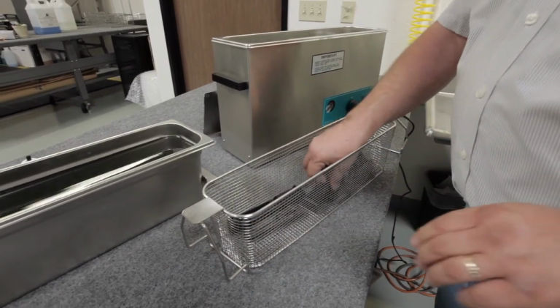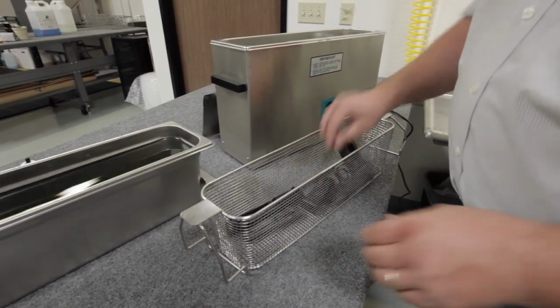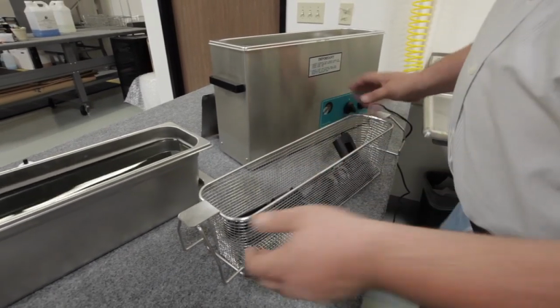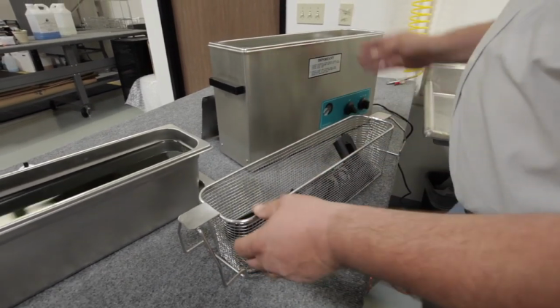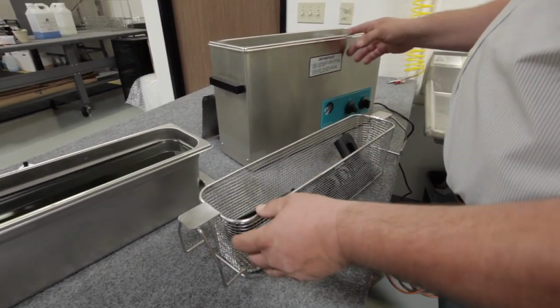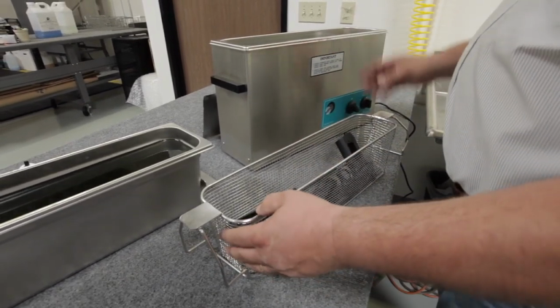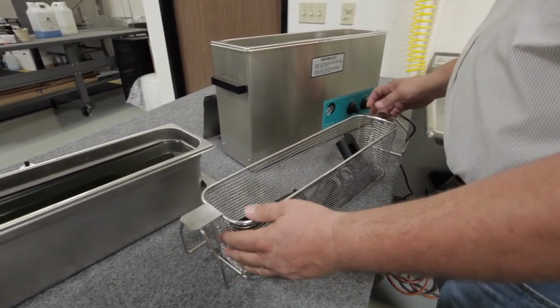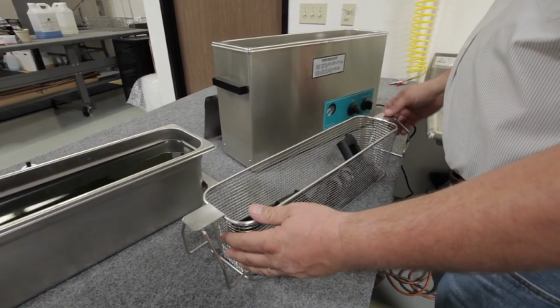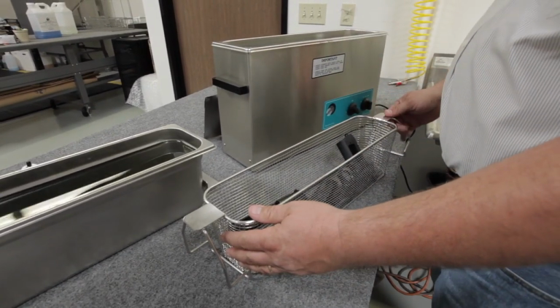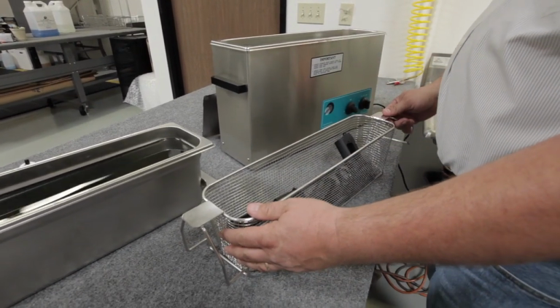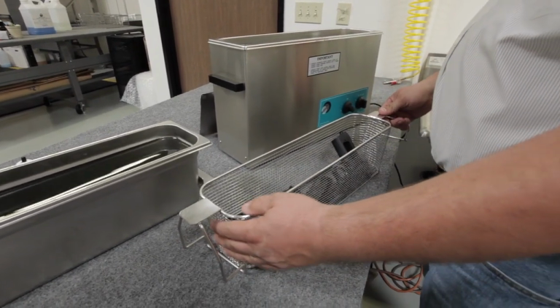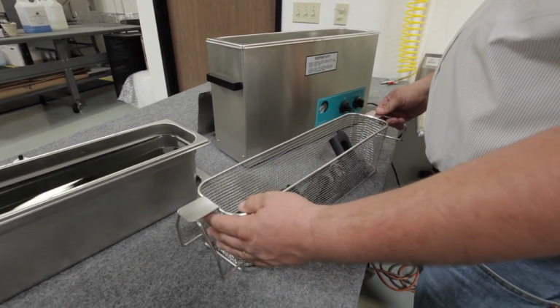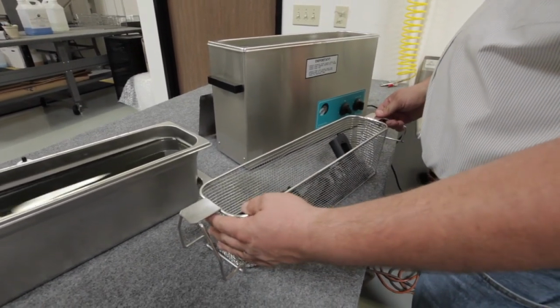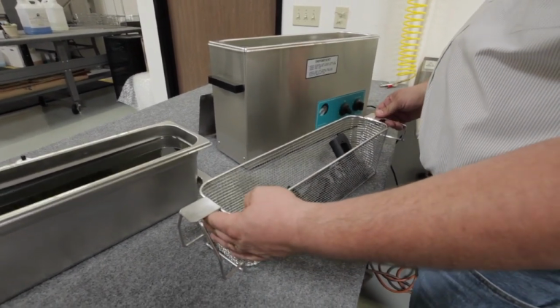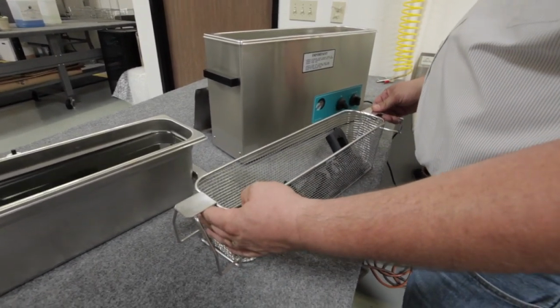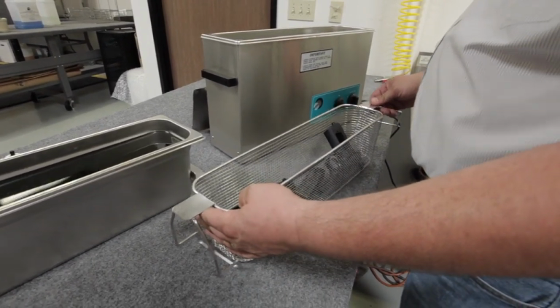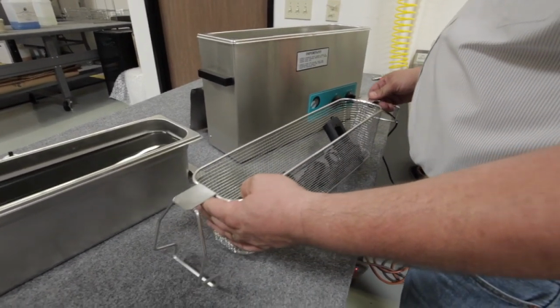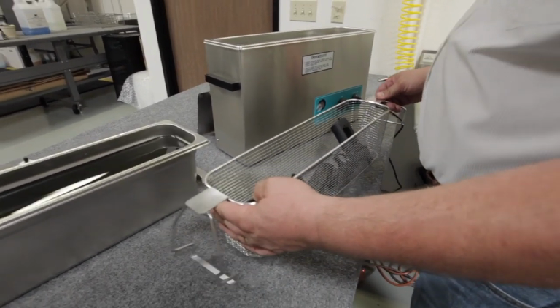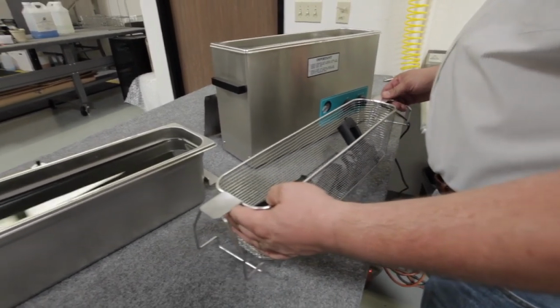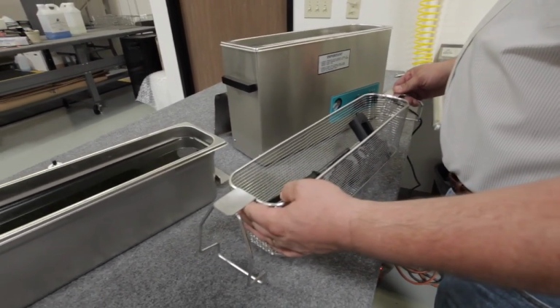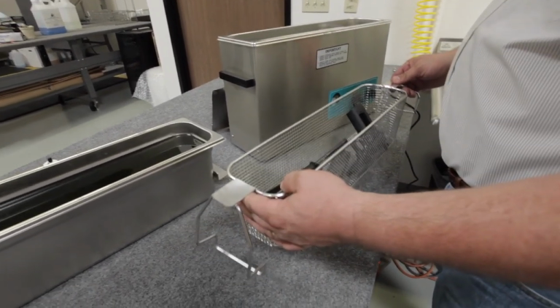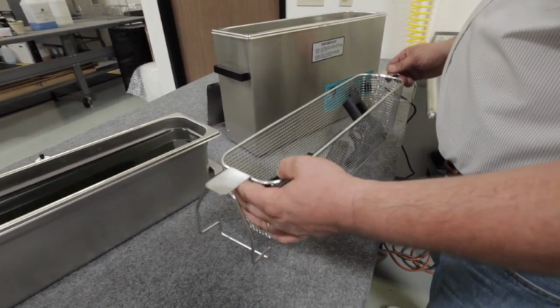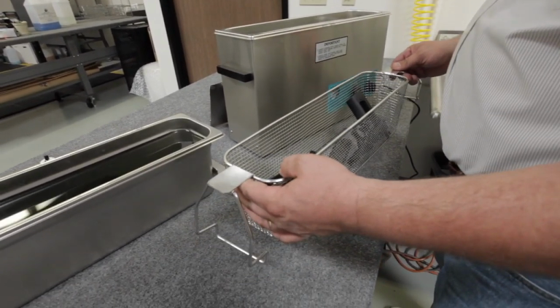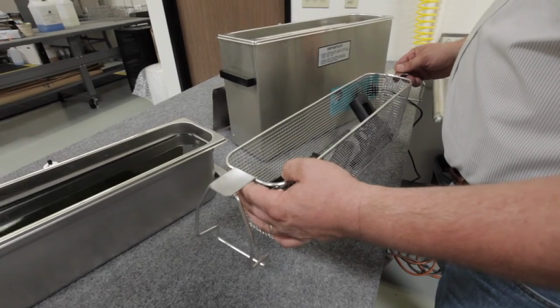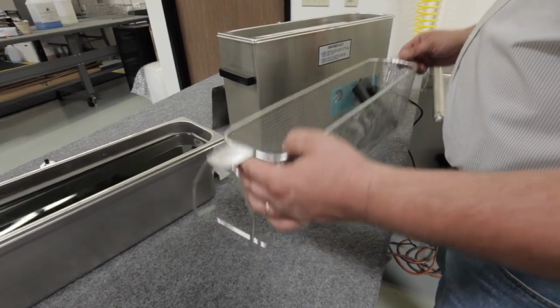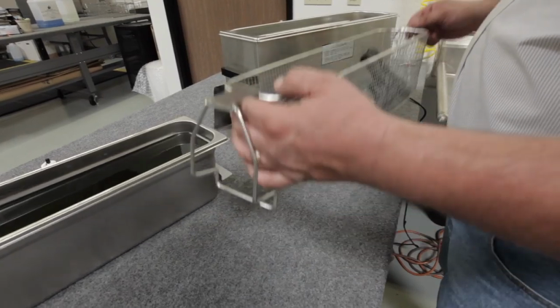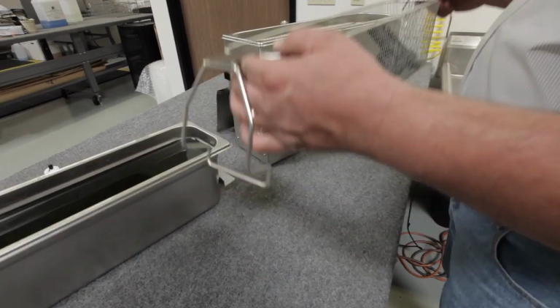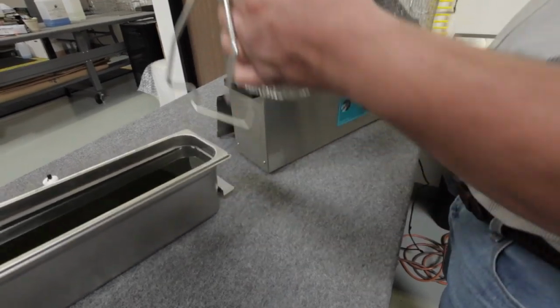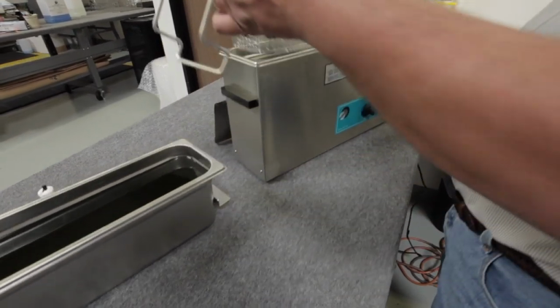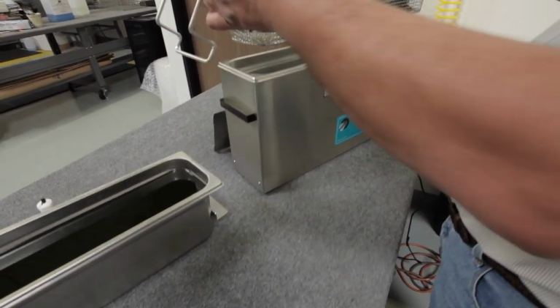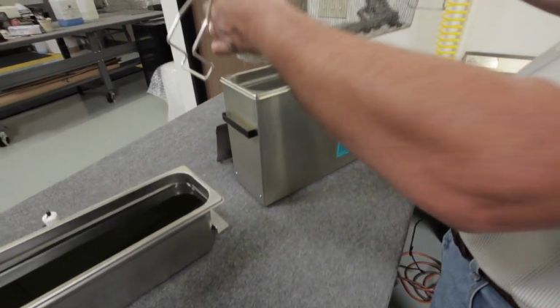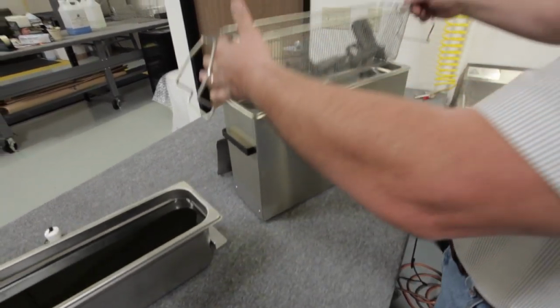We're going to place them into the 7700 cleaning system and let them soak for approximately two minutes in the warm solution.